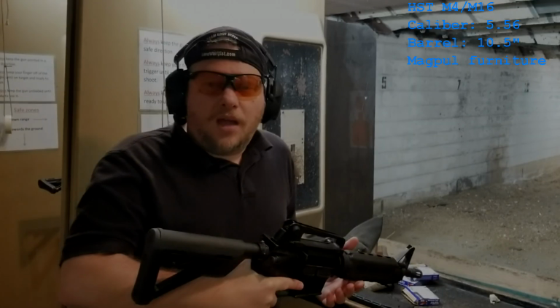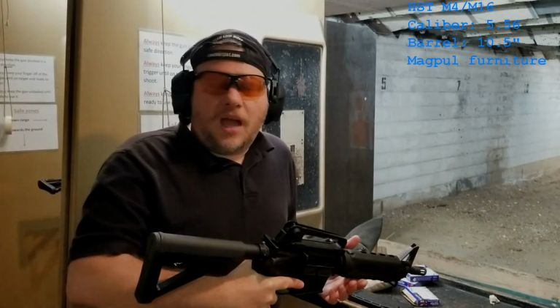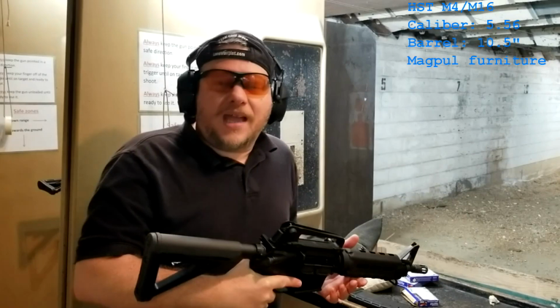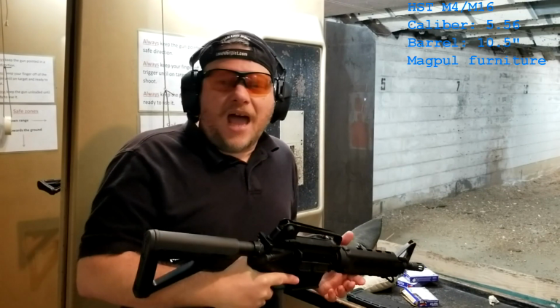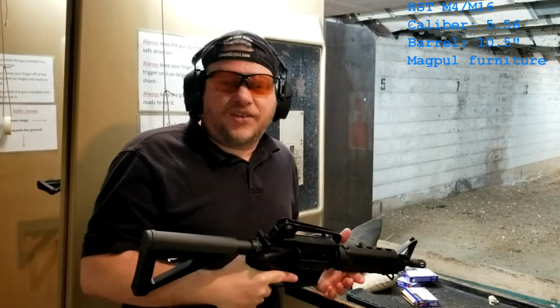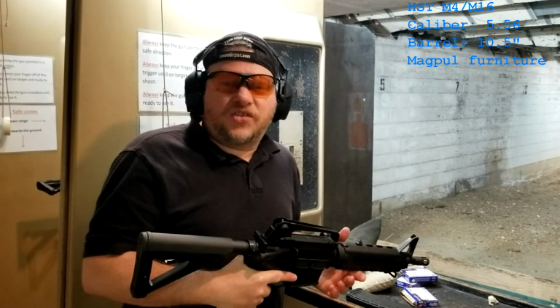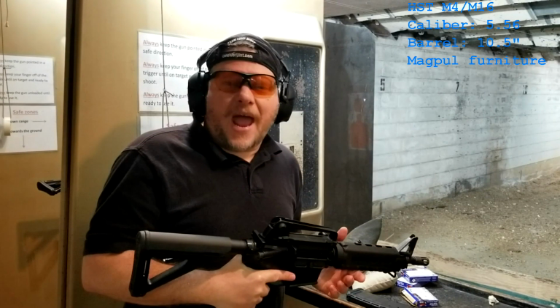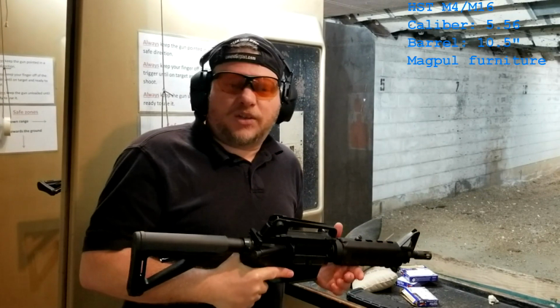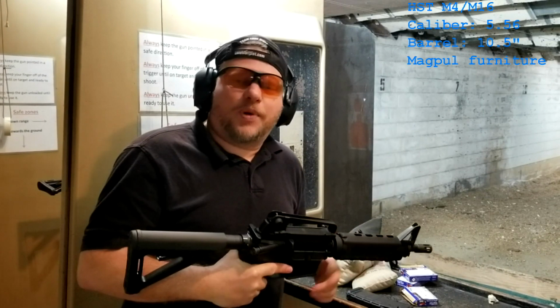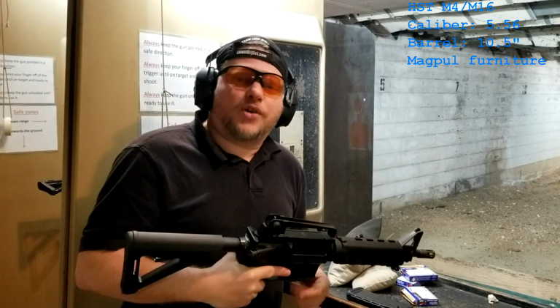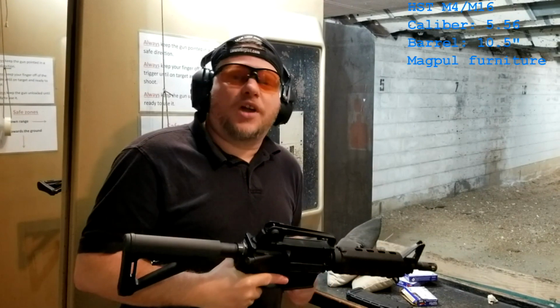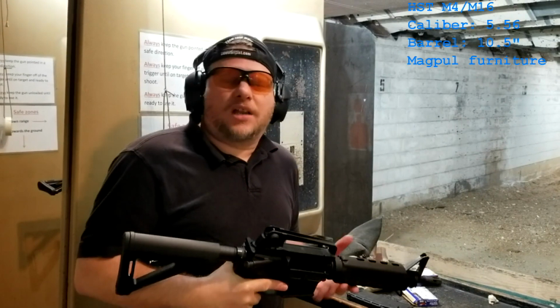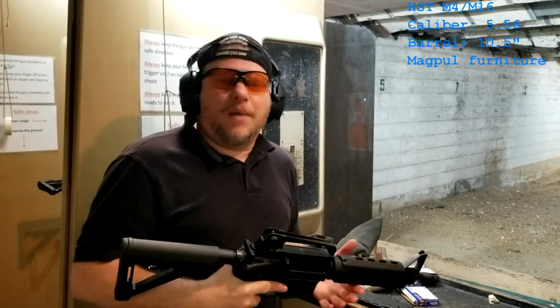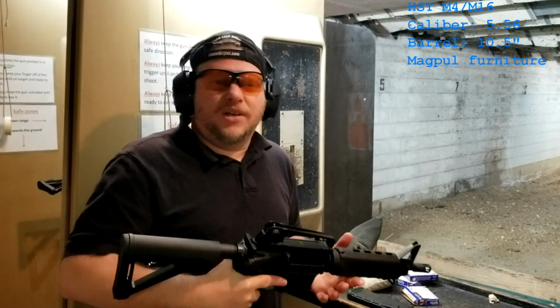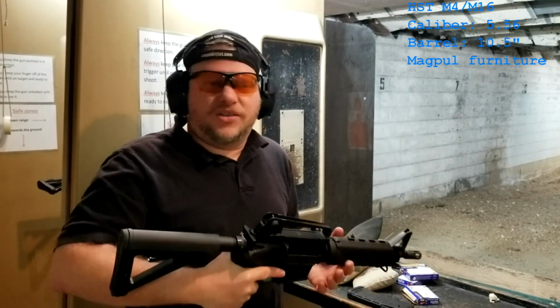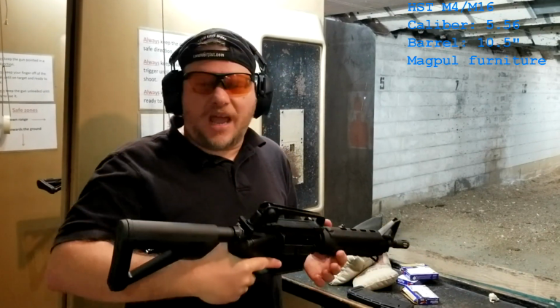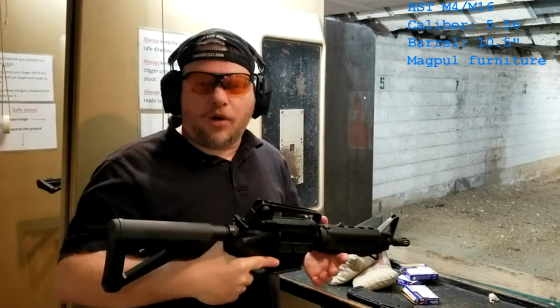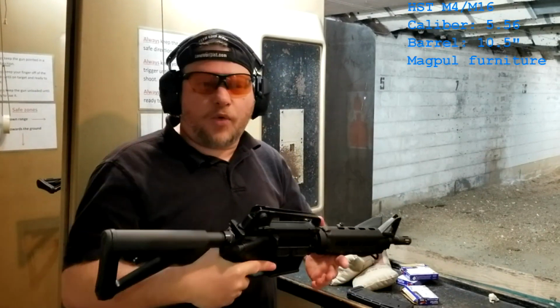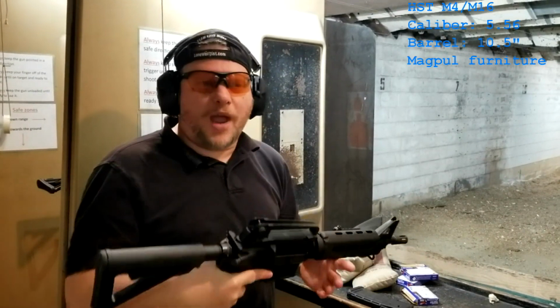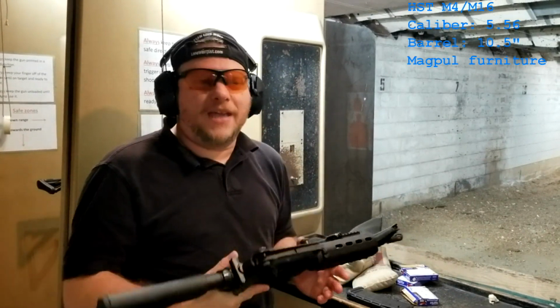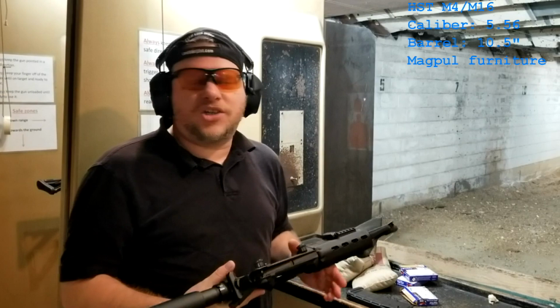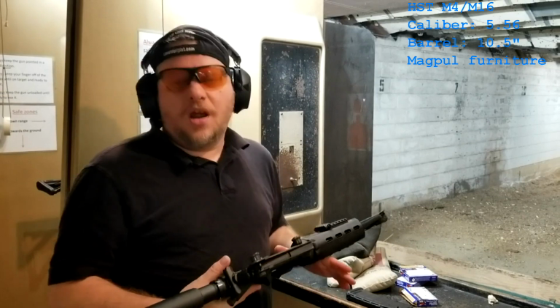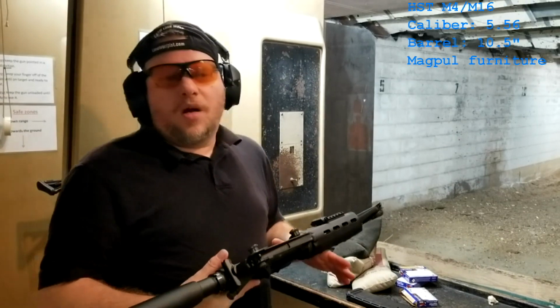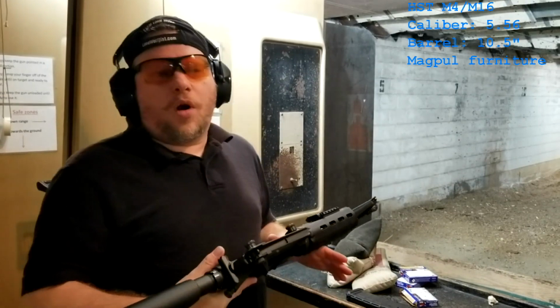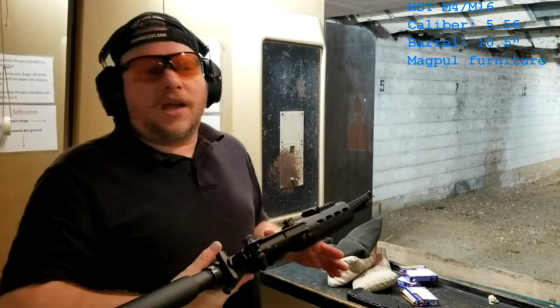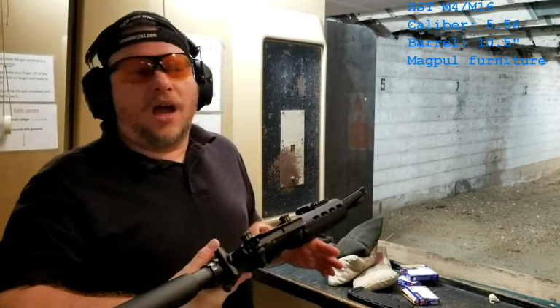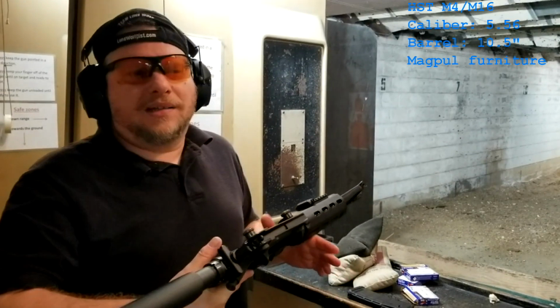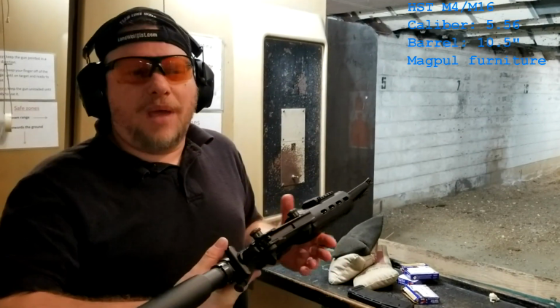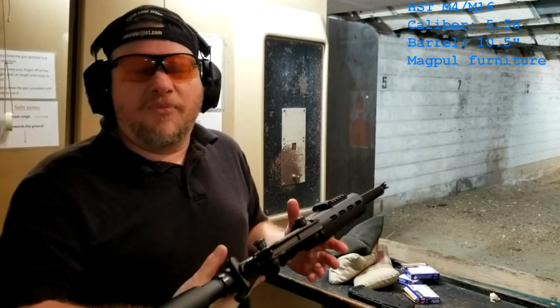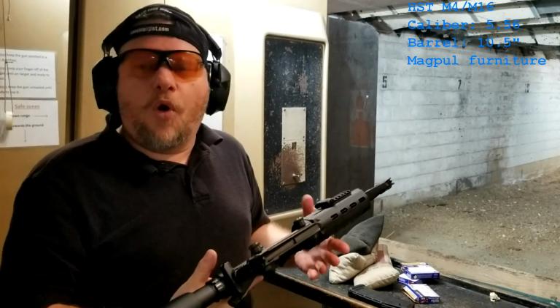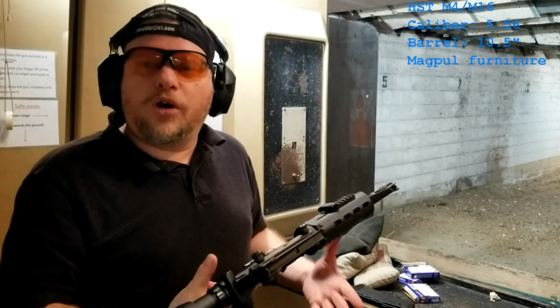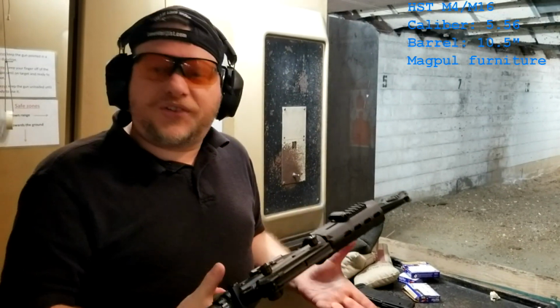Hey guys, this is Jack from the Springs Road Gun Club, and today we're on the range working on some M4s.